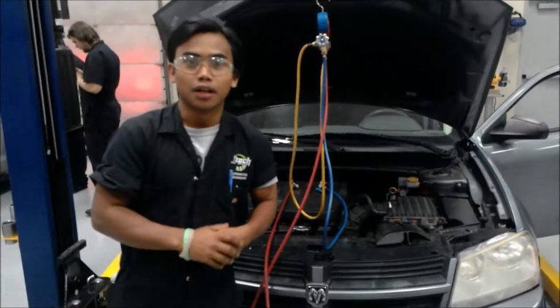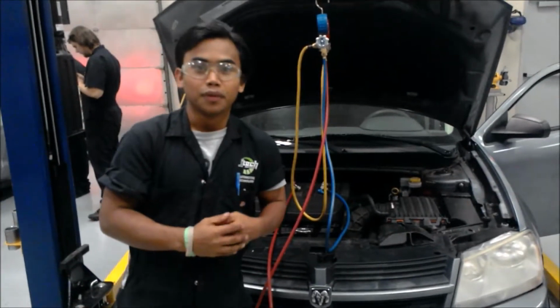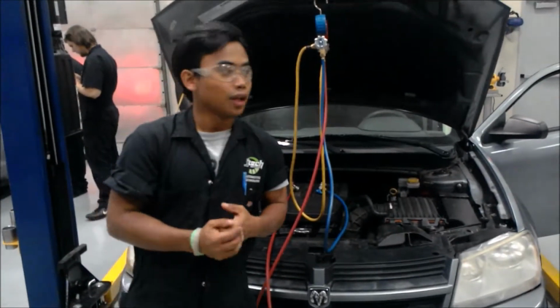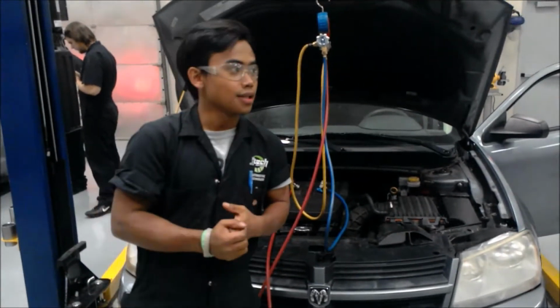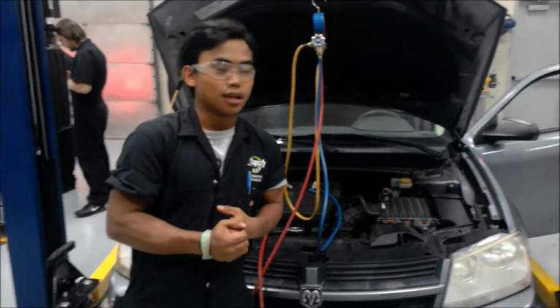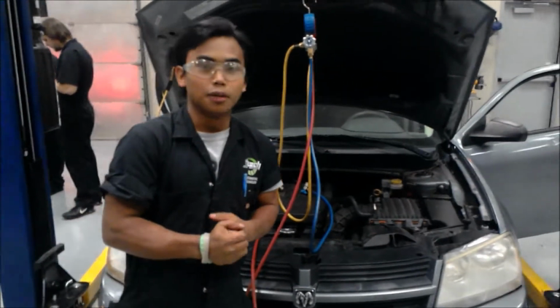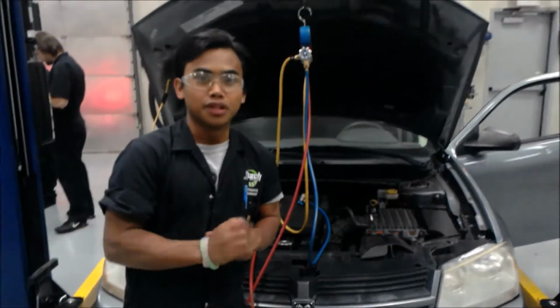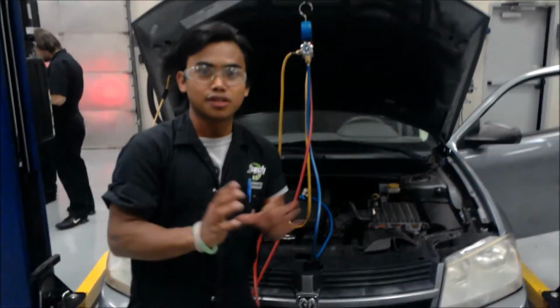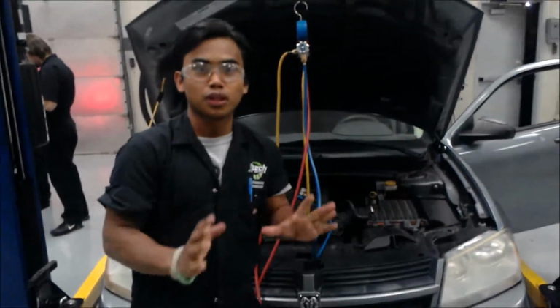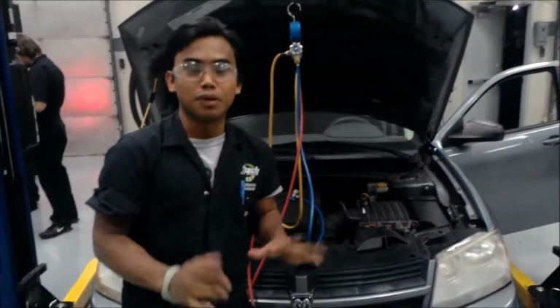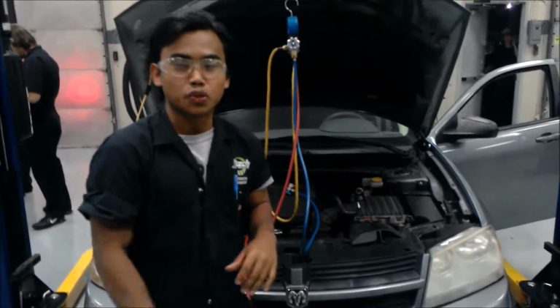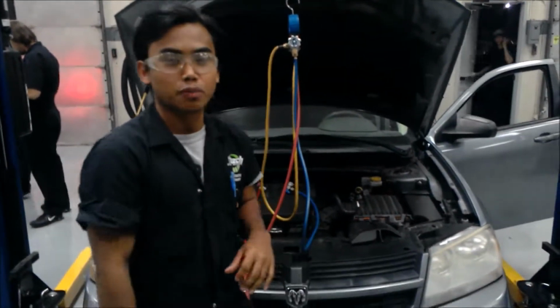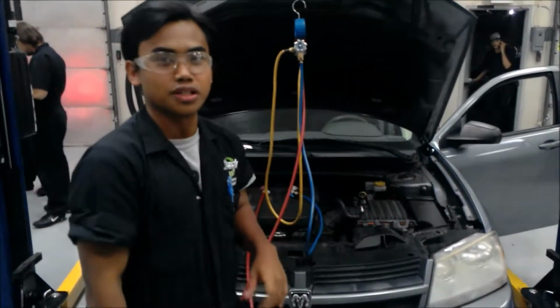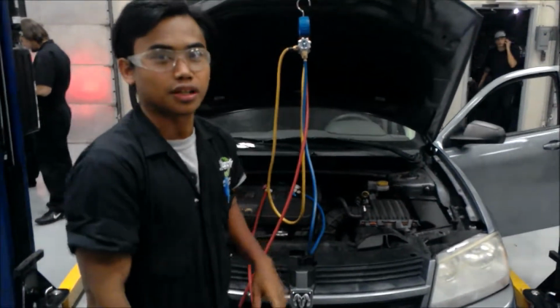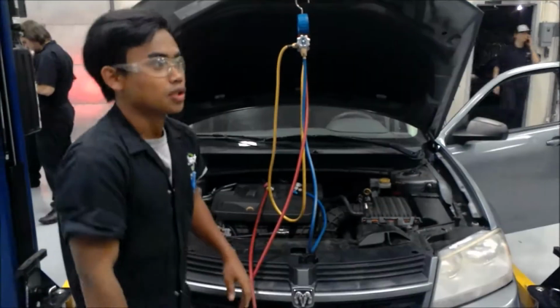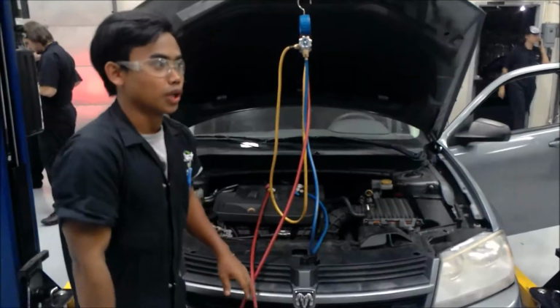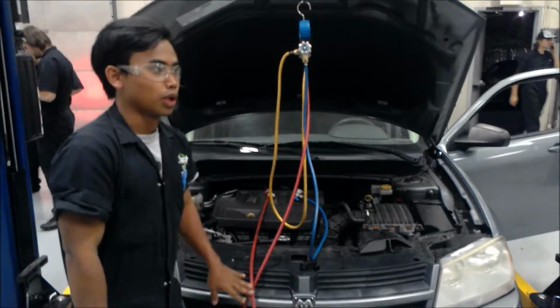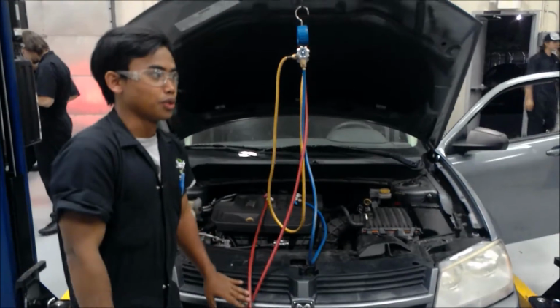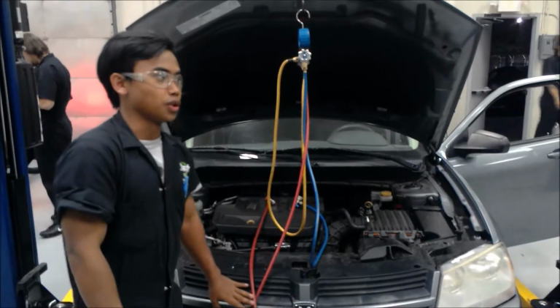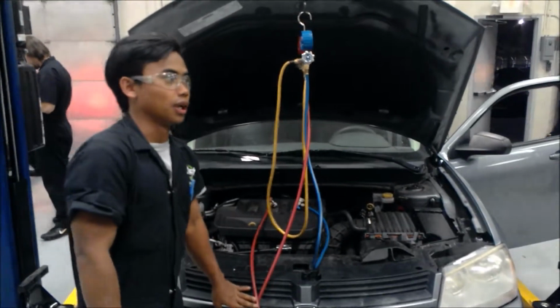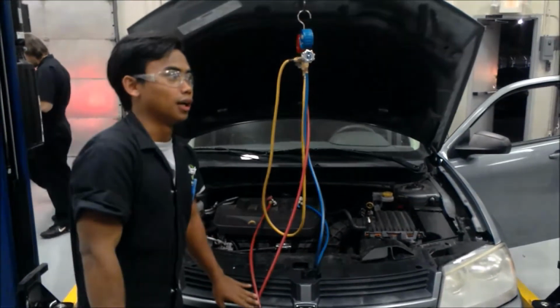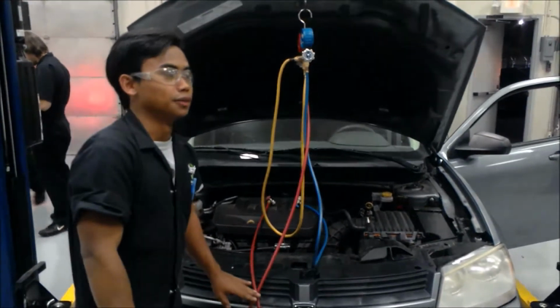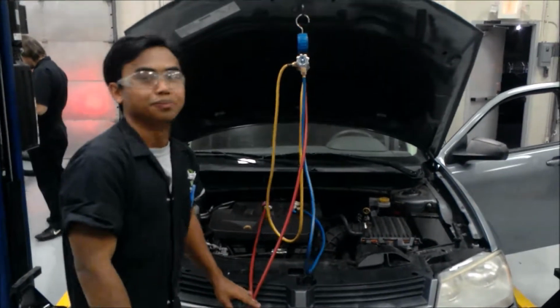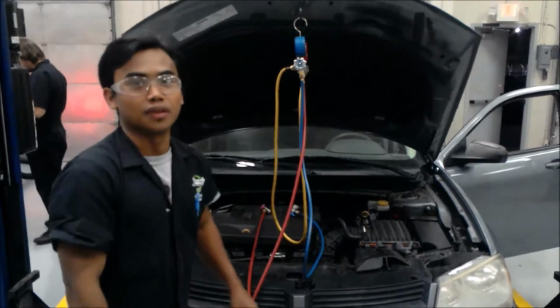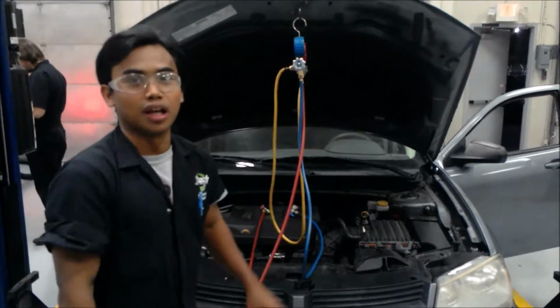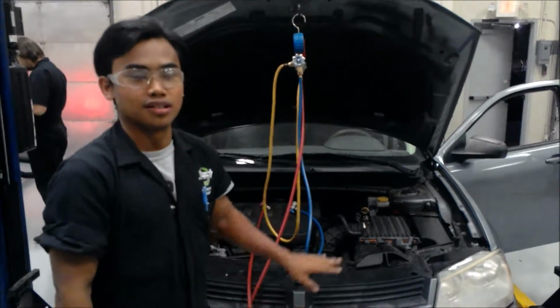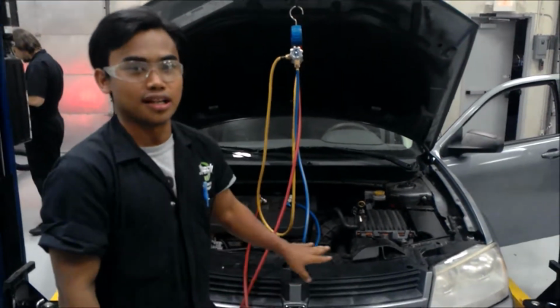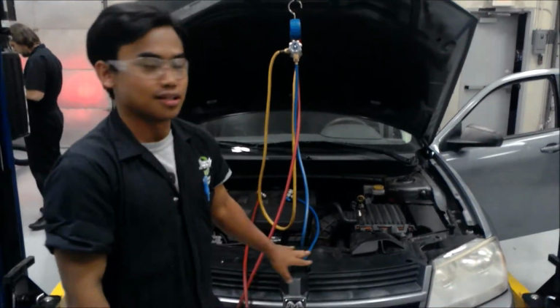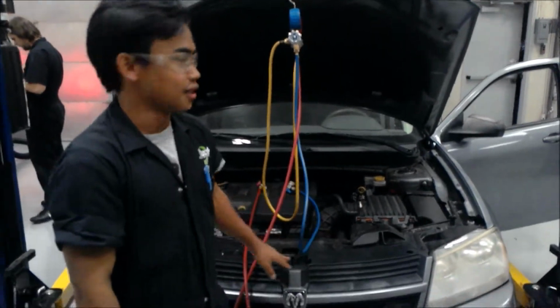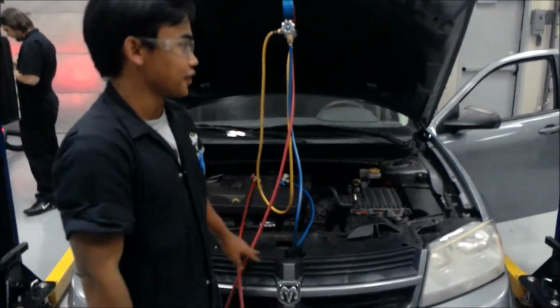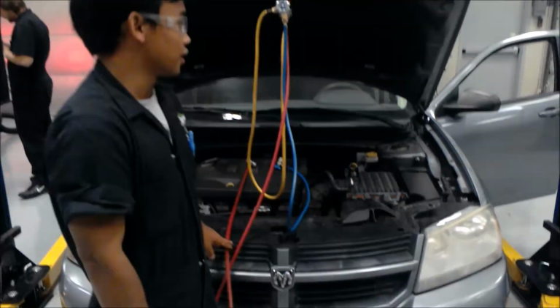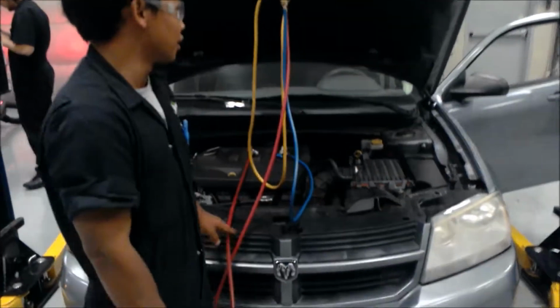Hey guys, this is William. I'm going to check the trivia. This is the AC test in this vehicle.